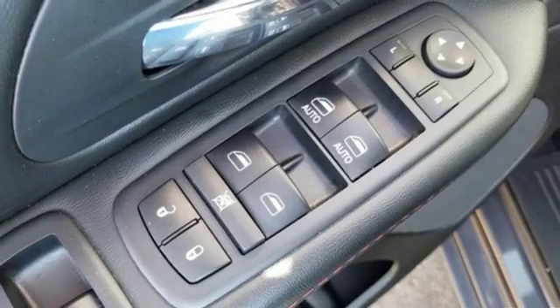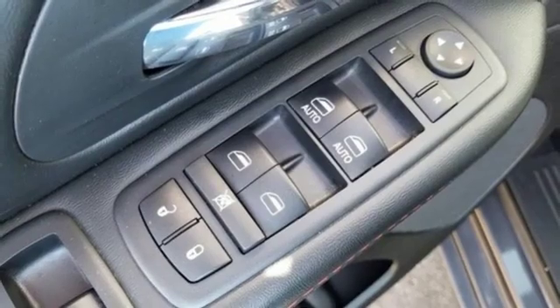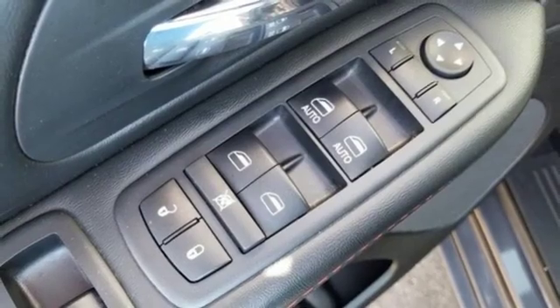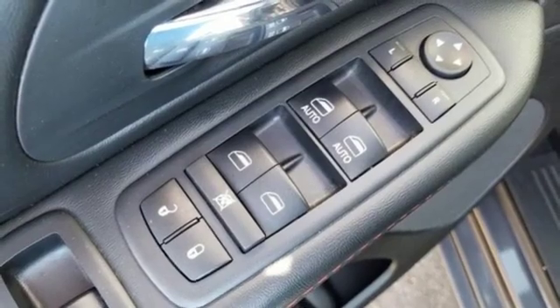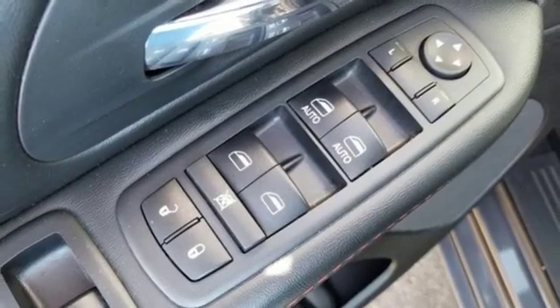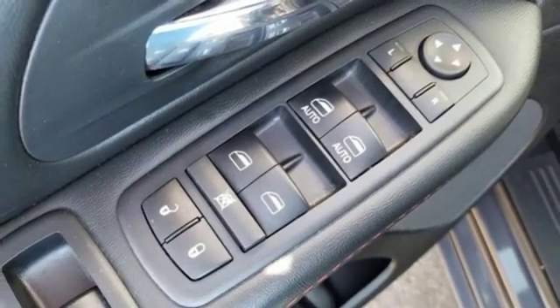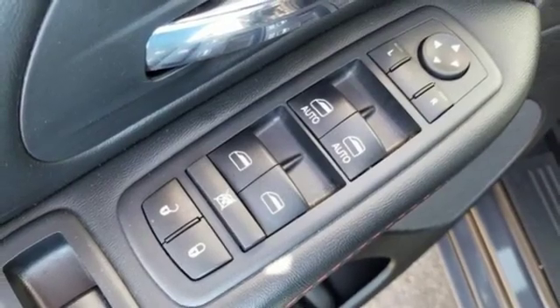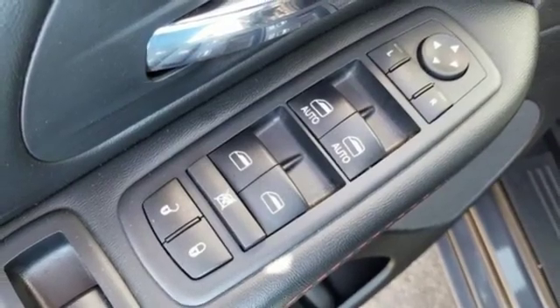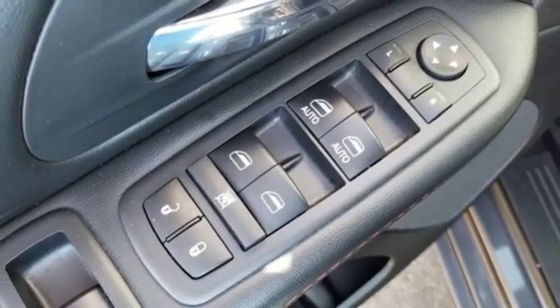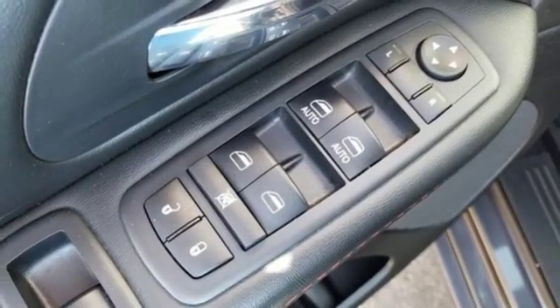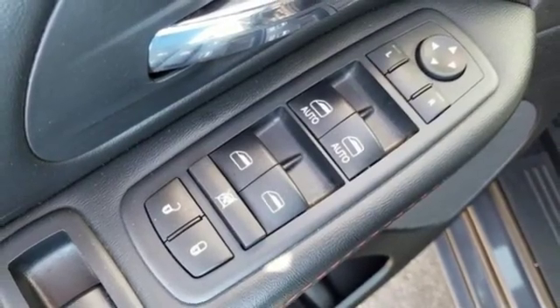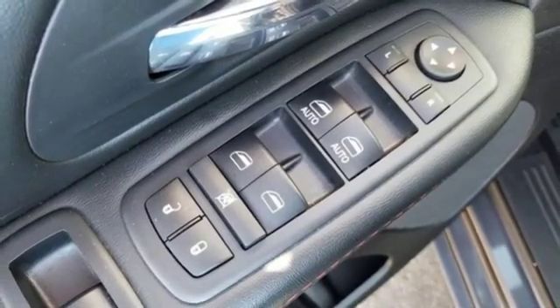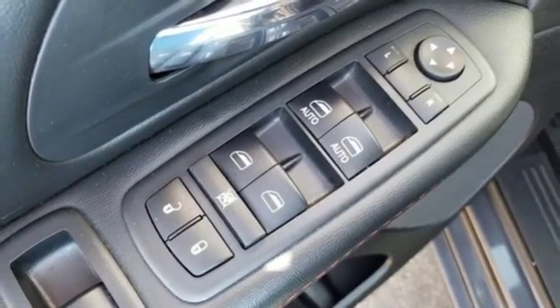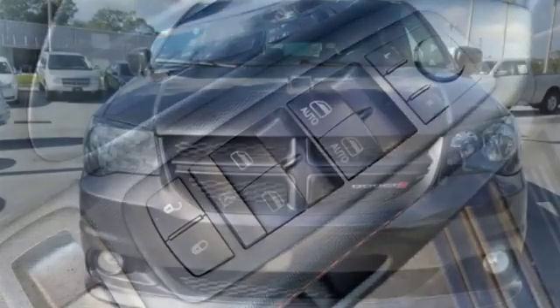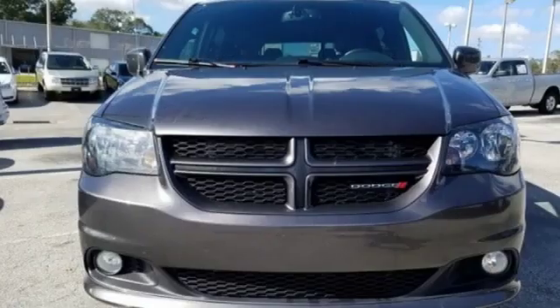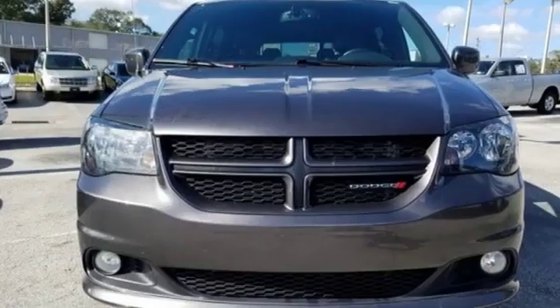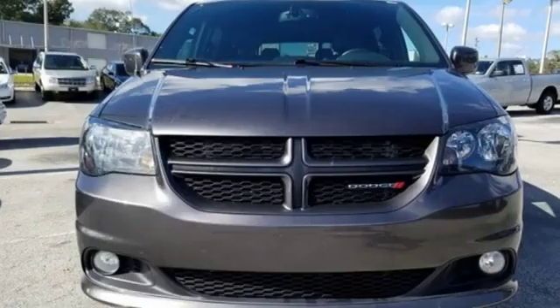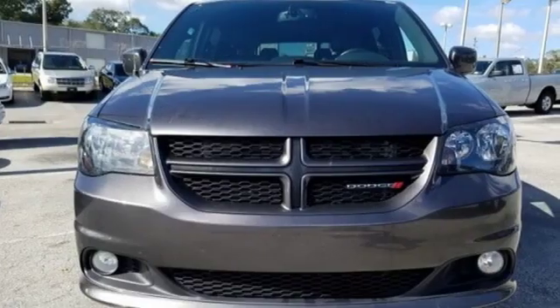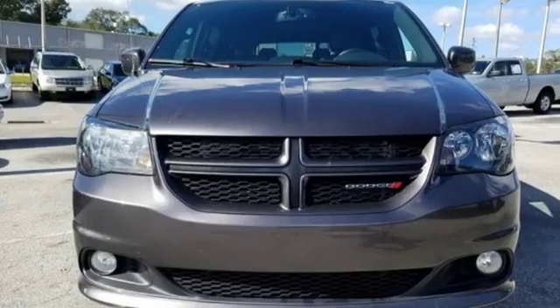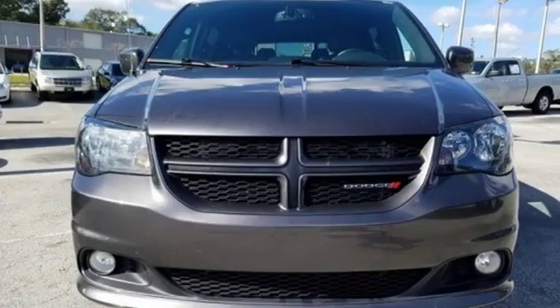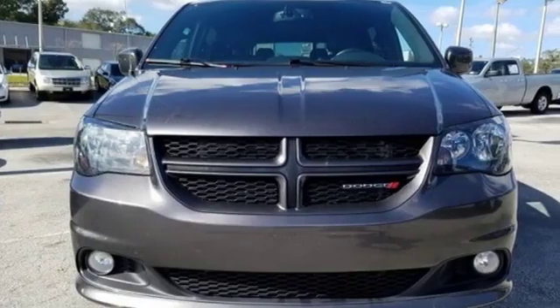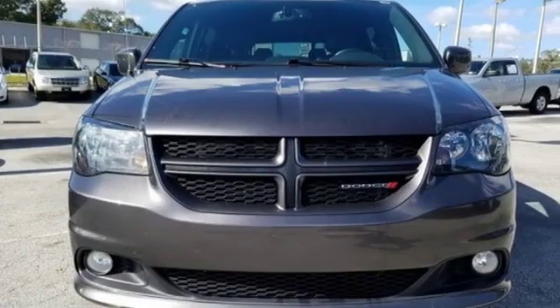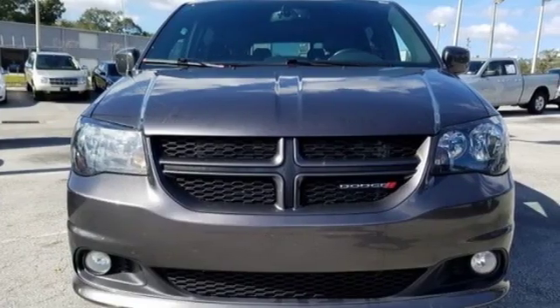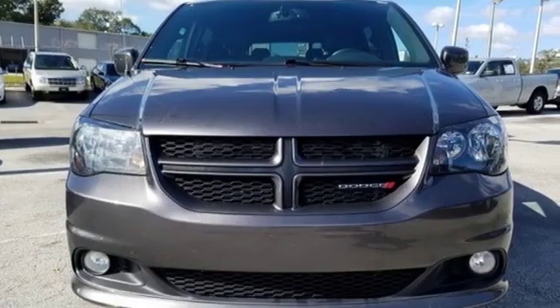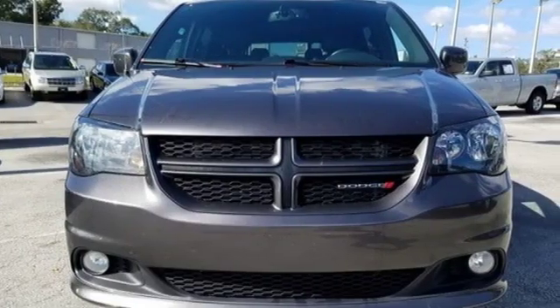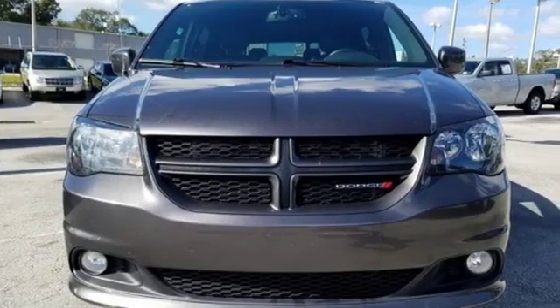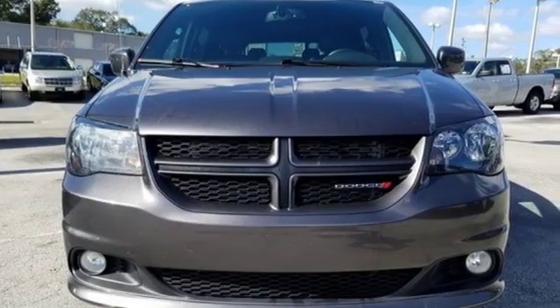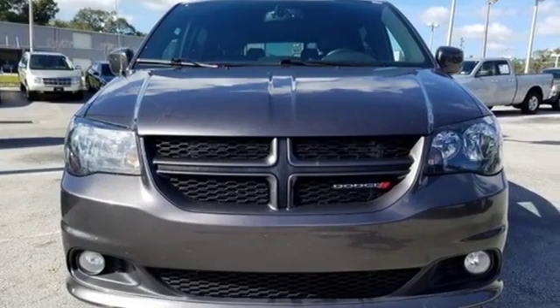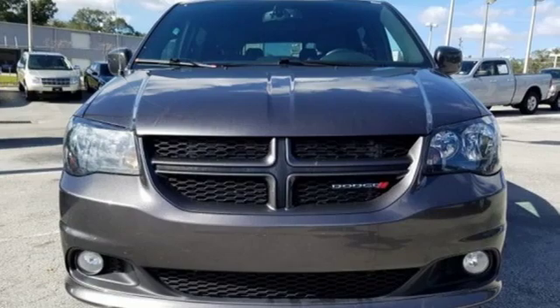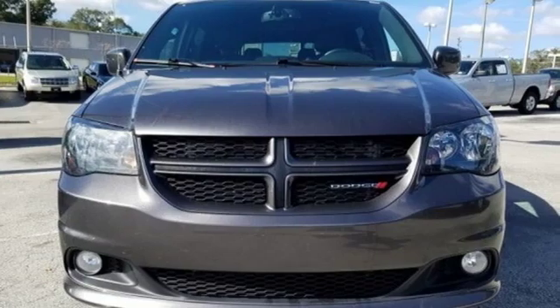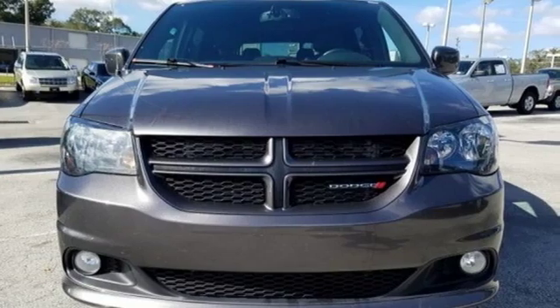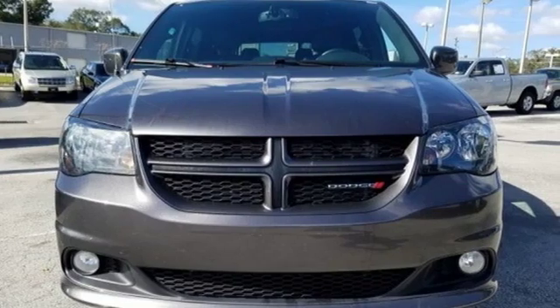Can a vehicle be daring yet sensible? Yes, it's a Dodge. Hurry in today and see it for yourself.